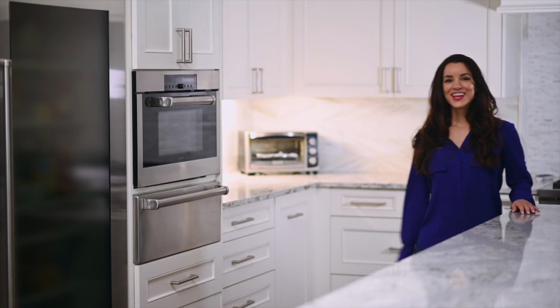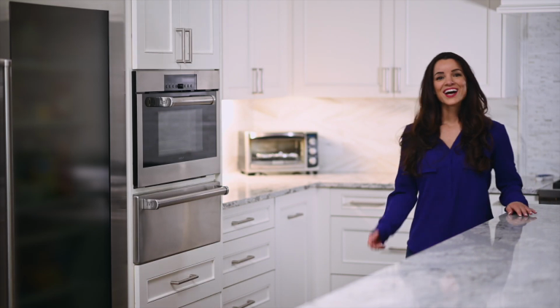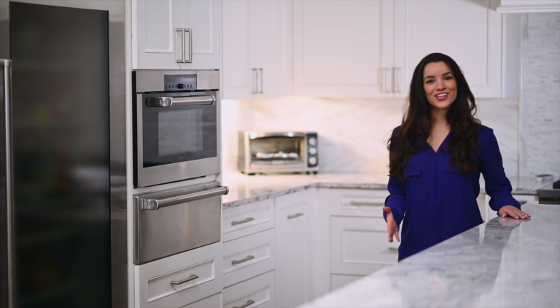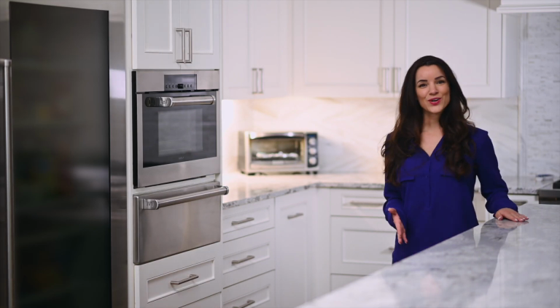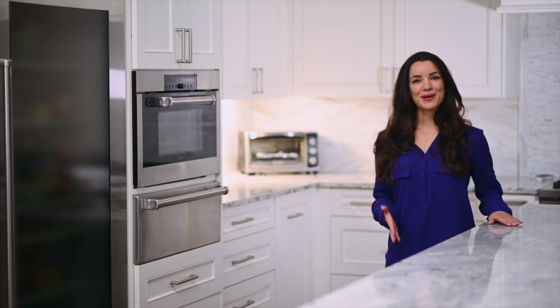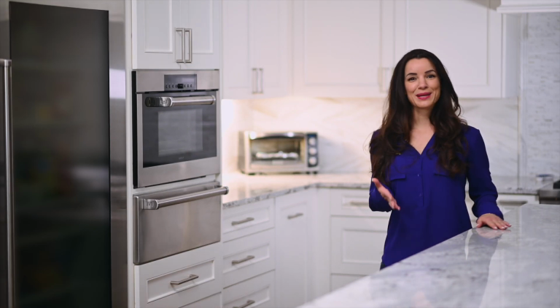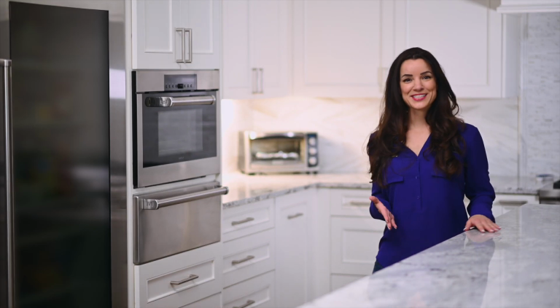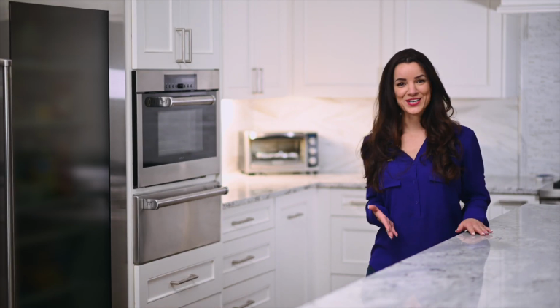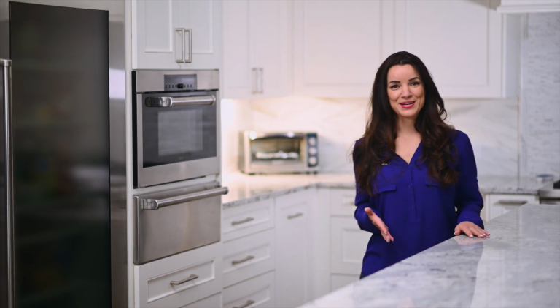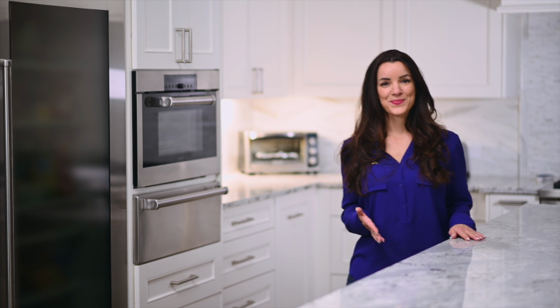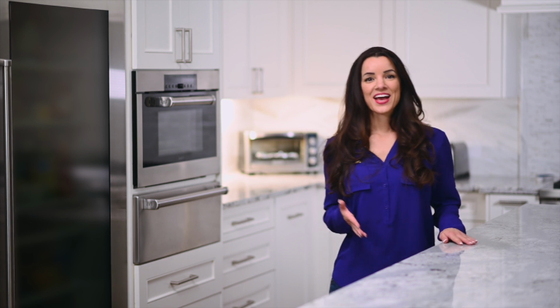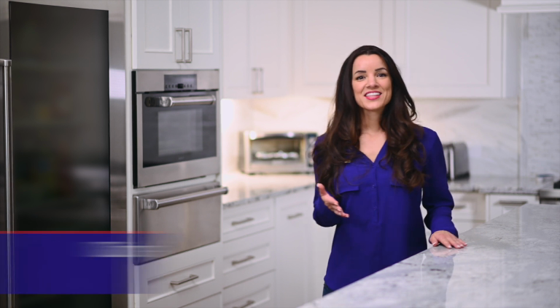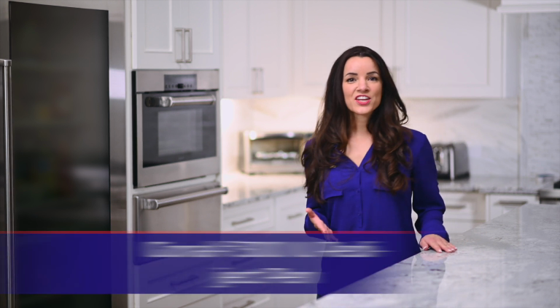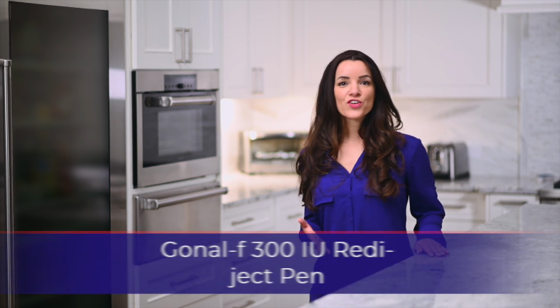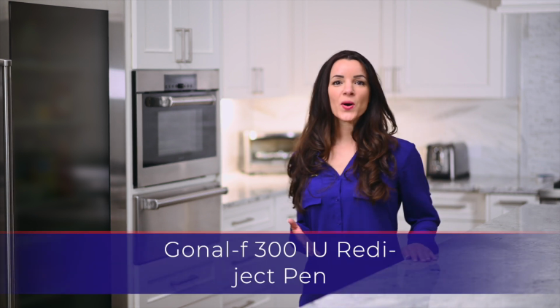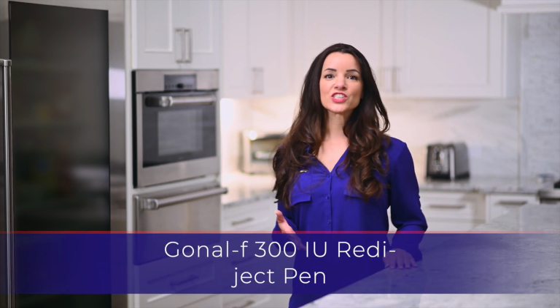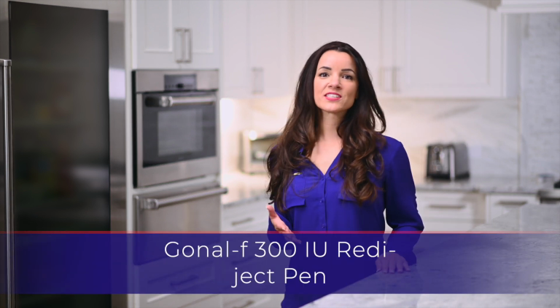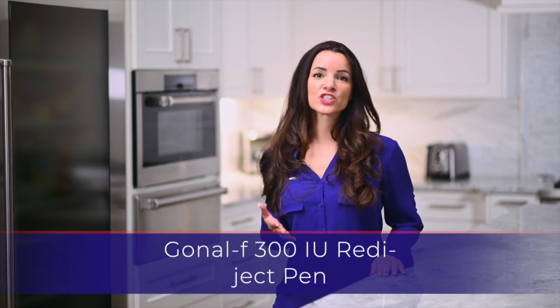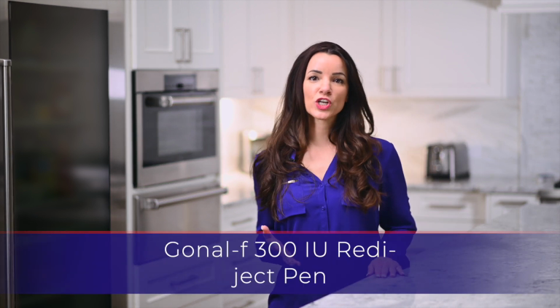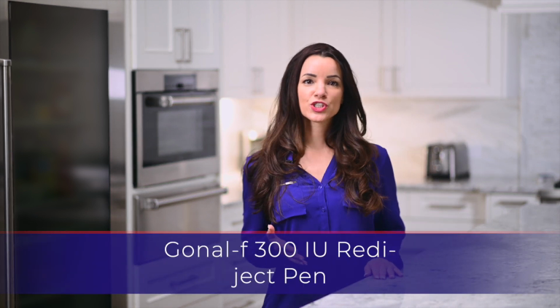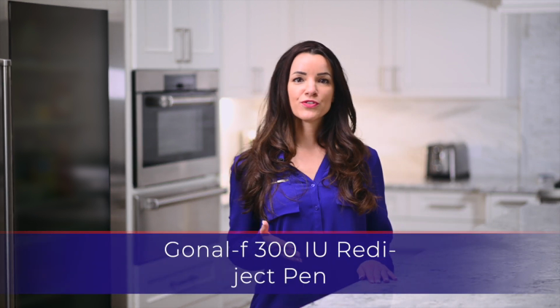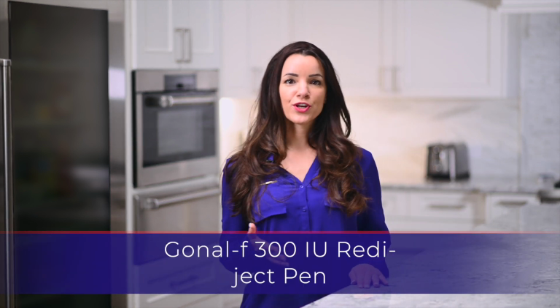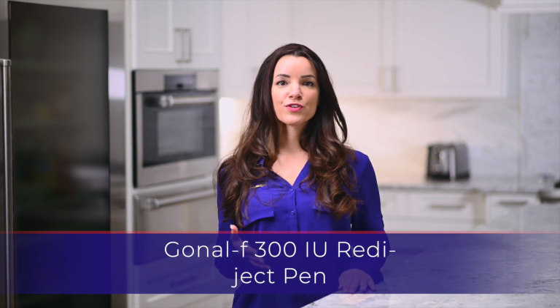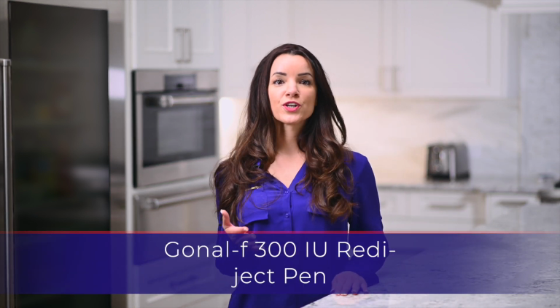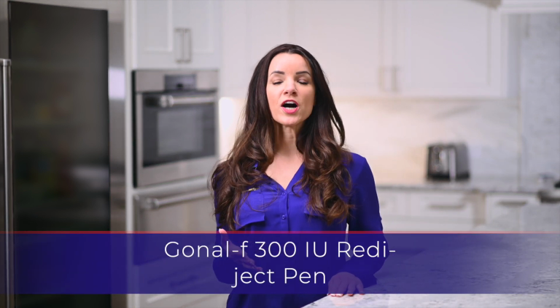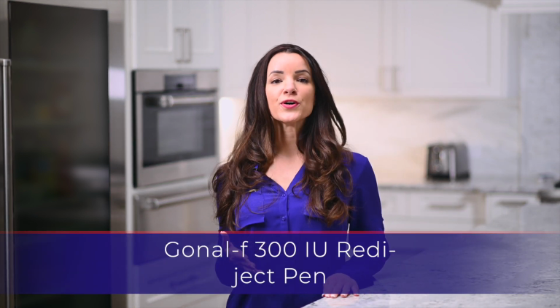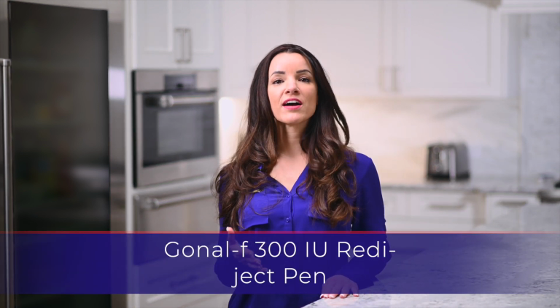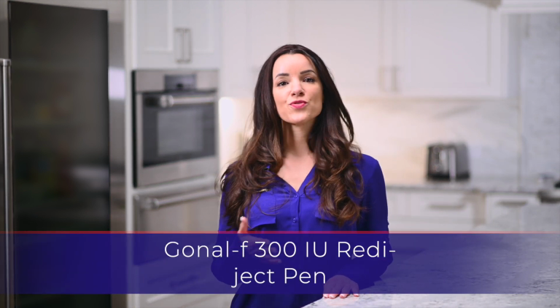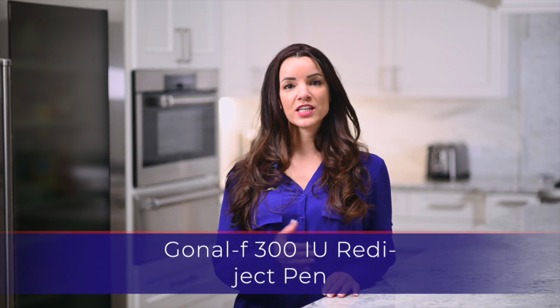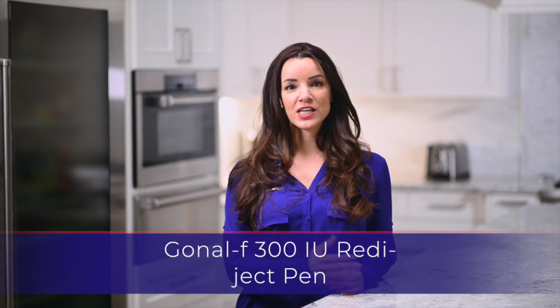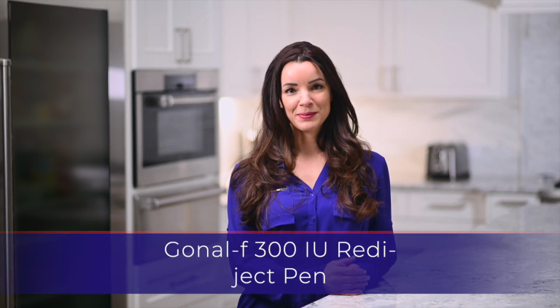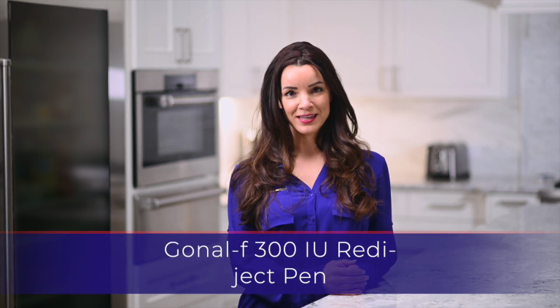Hello, my name is Sarah. Thank you for watching this instructional video for the Gonal F Red Eject Pen.